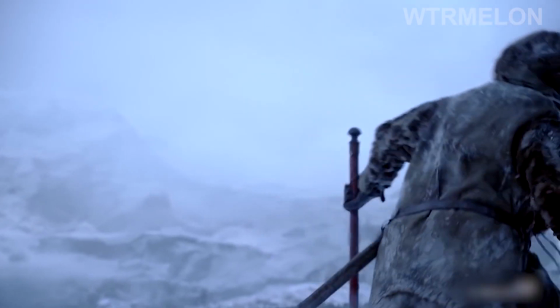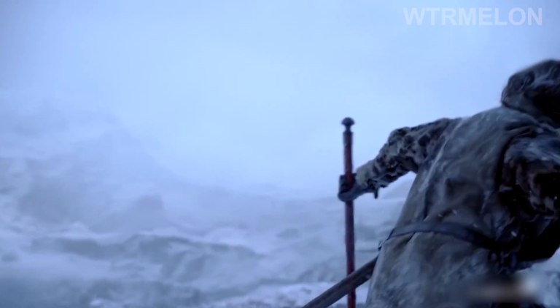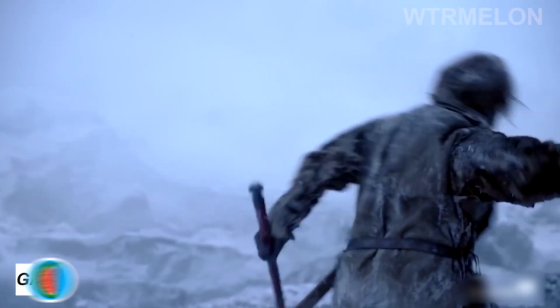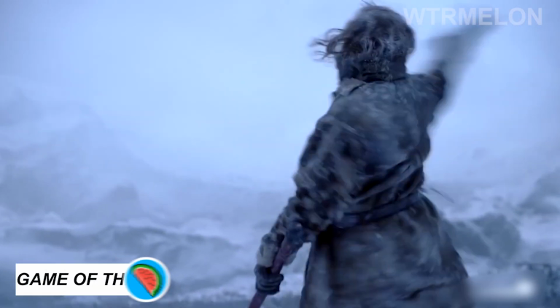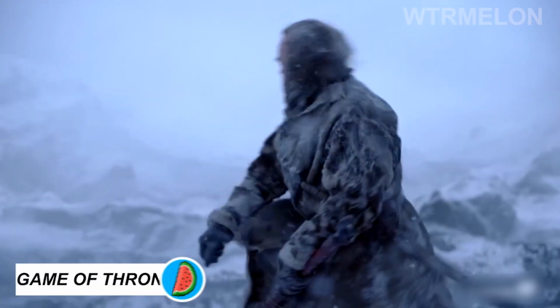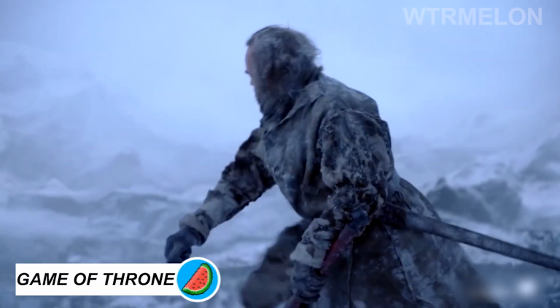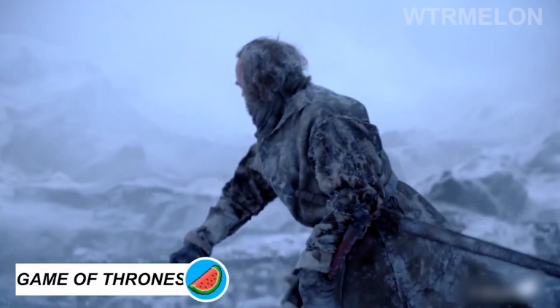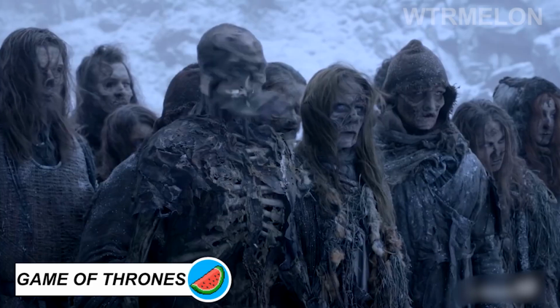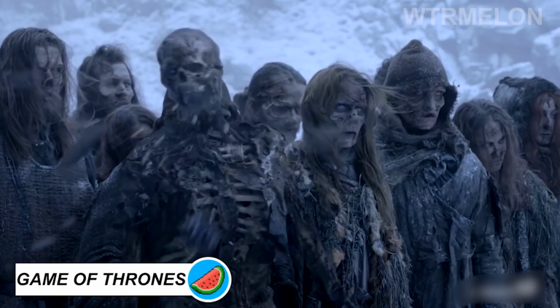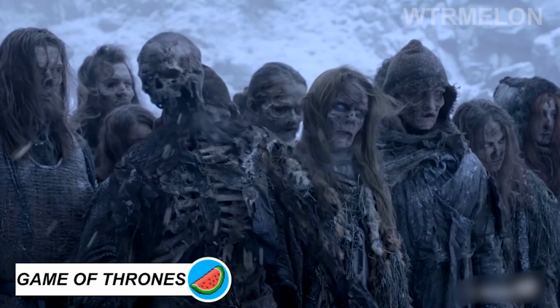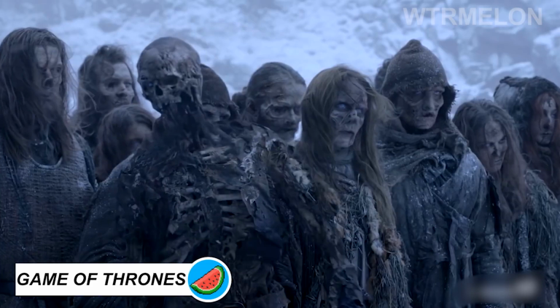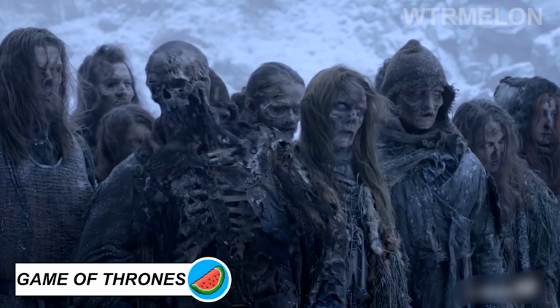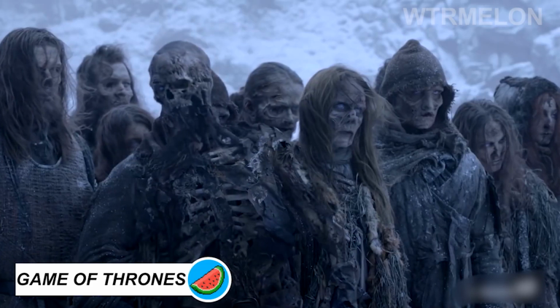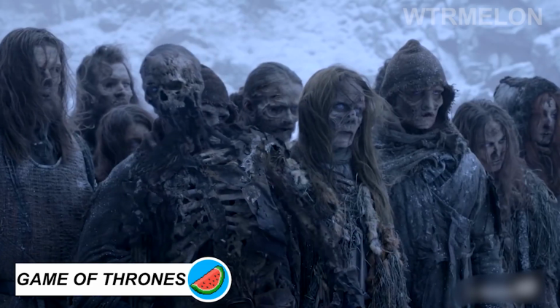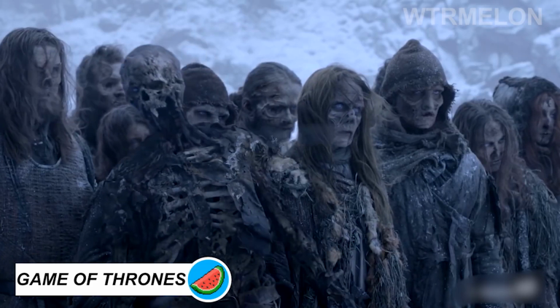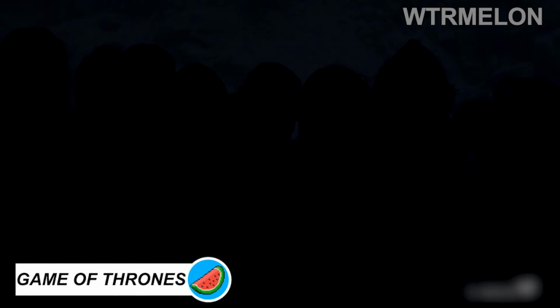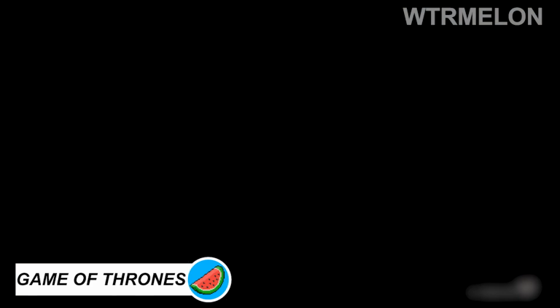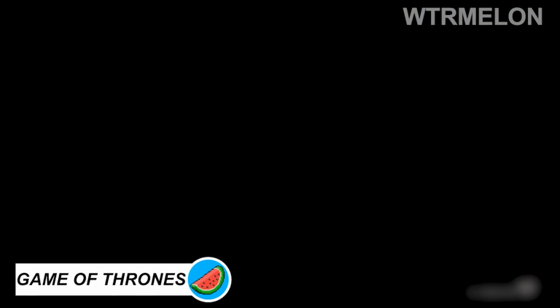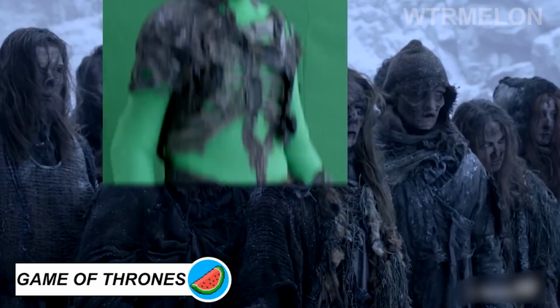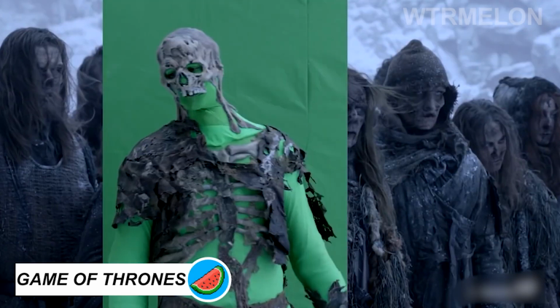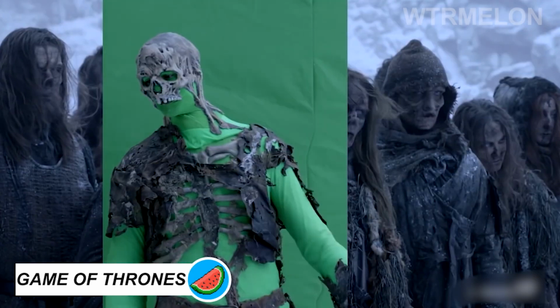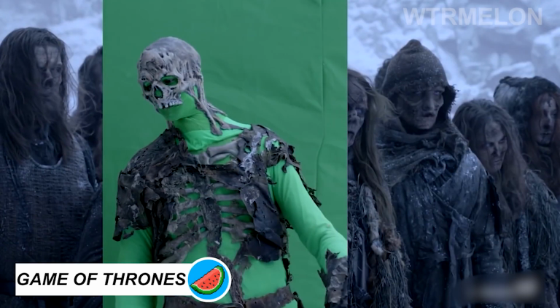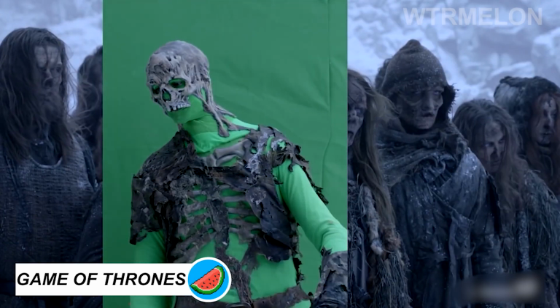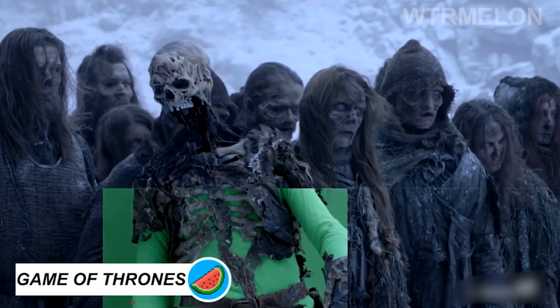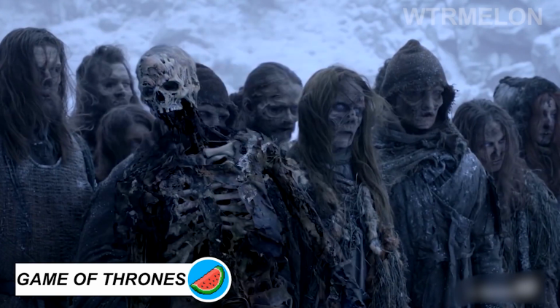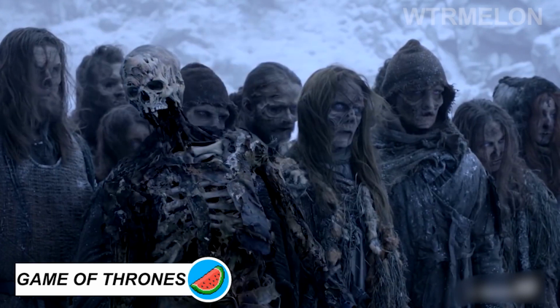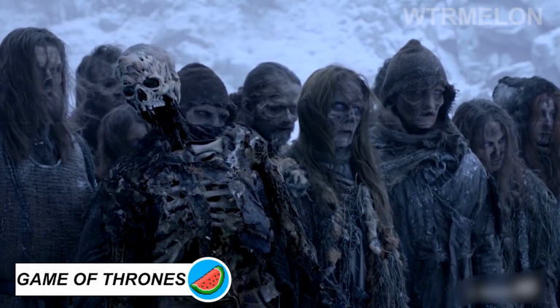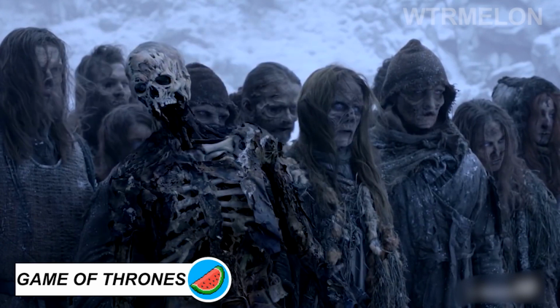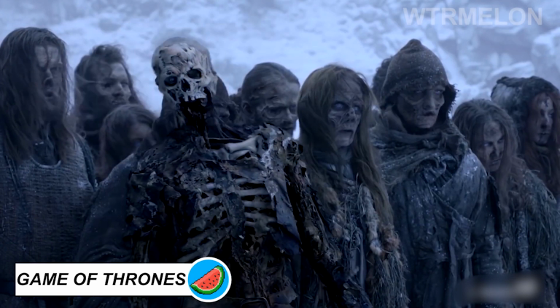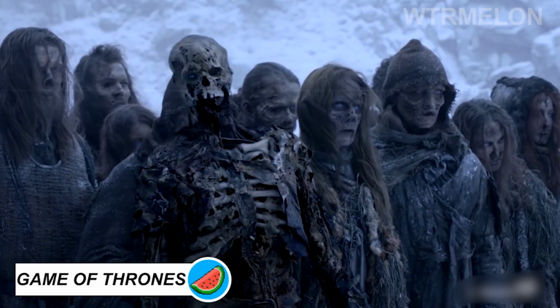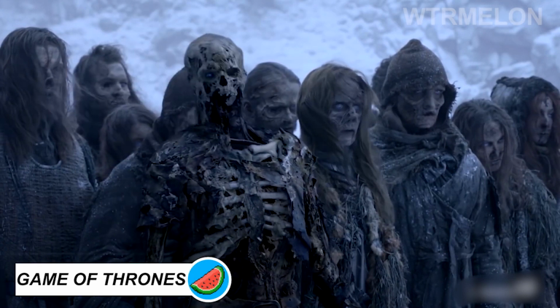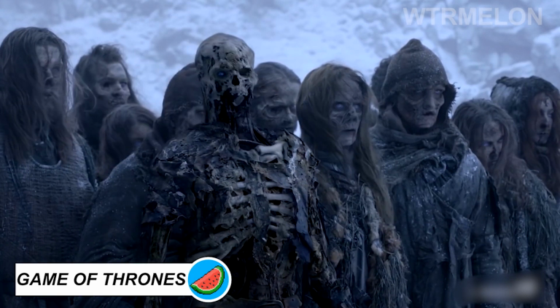Each actor who plays a White Walker is fitted with full prosthetics on their hands, face, and sometimes torso.